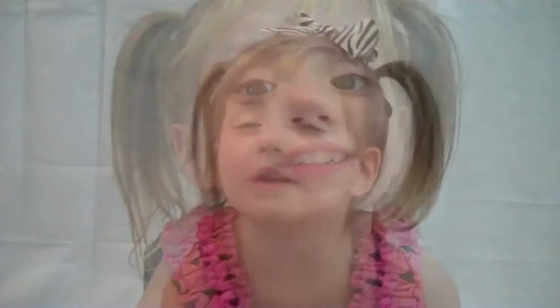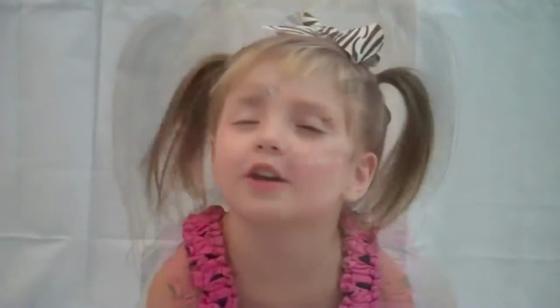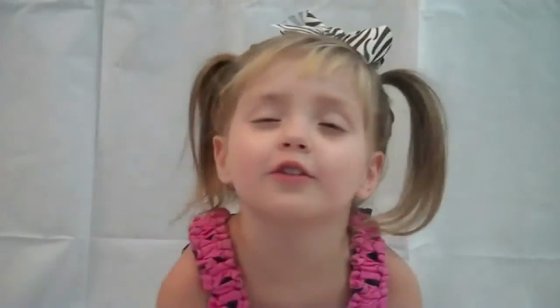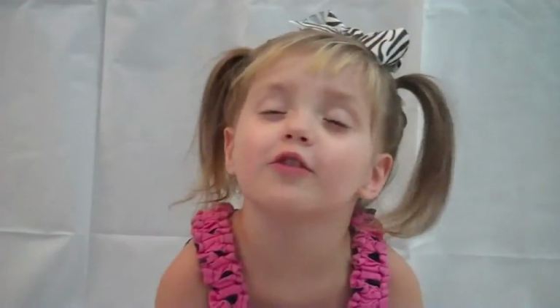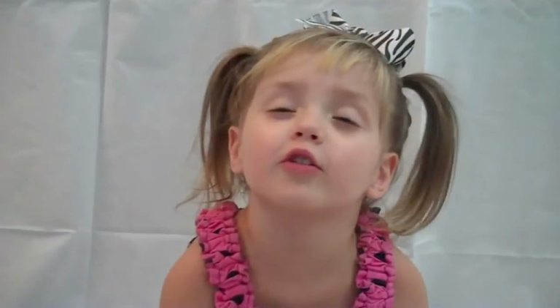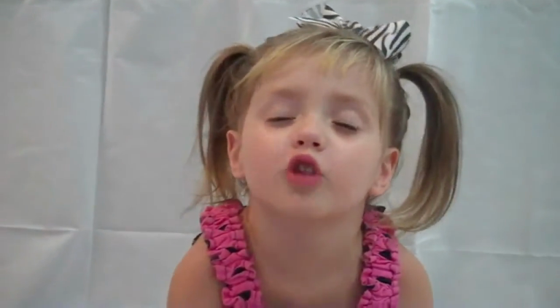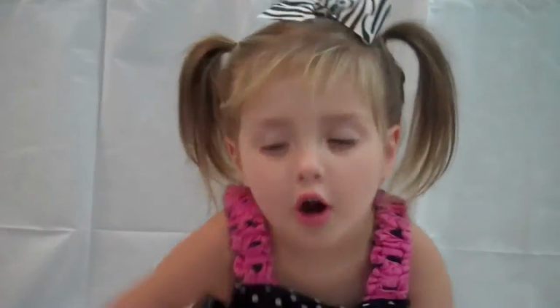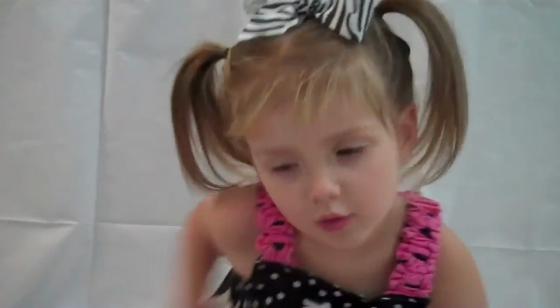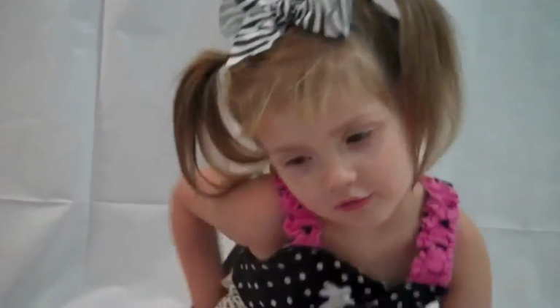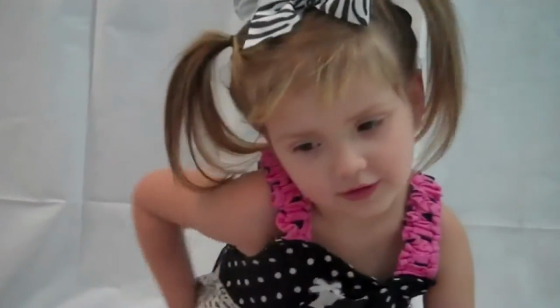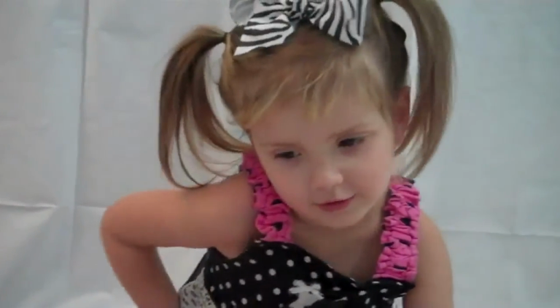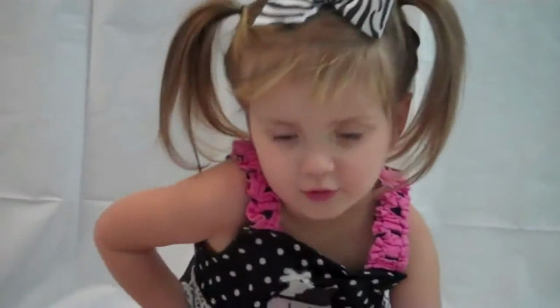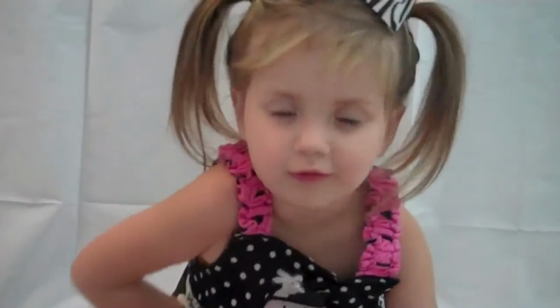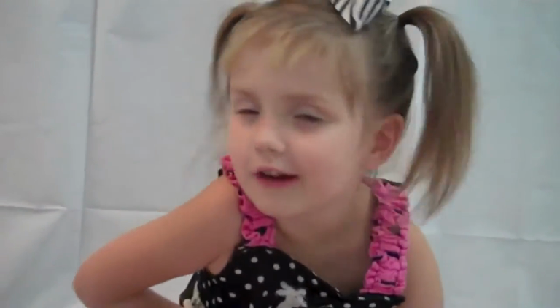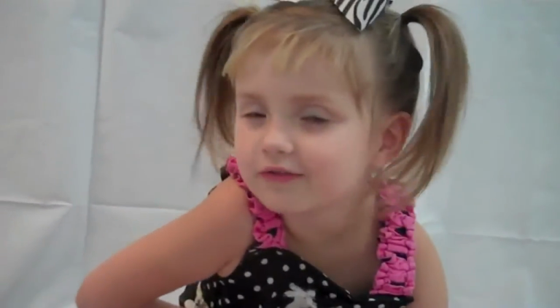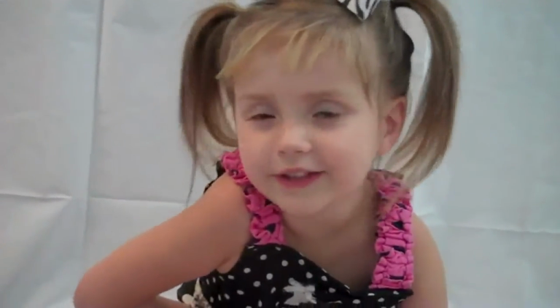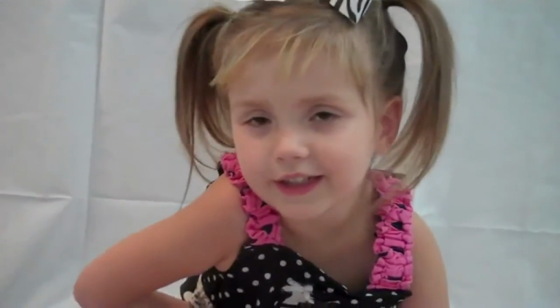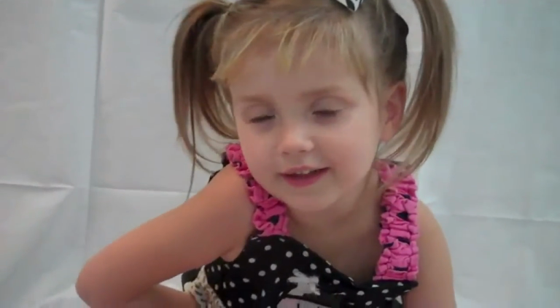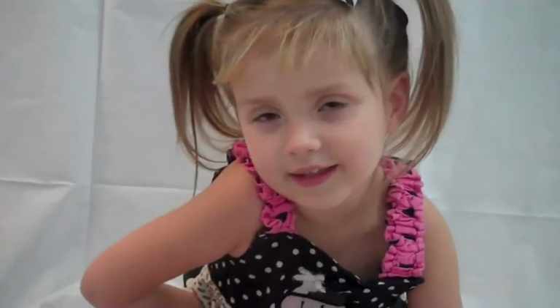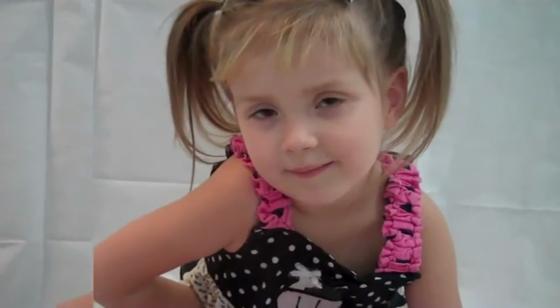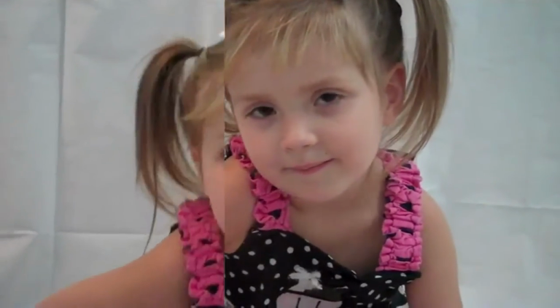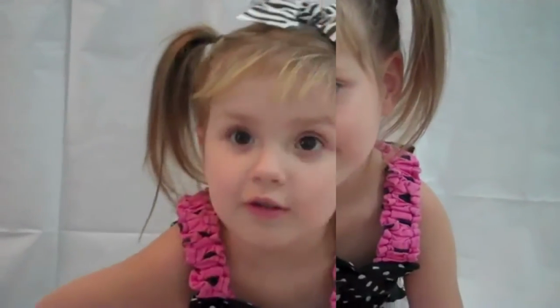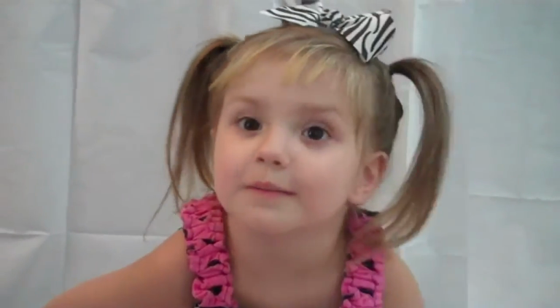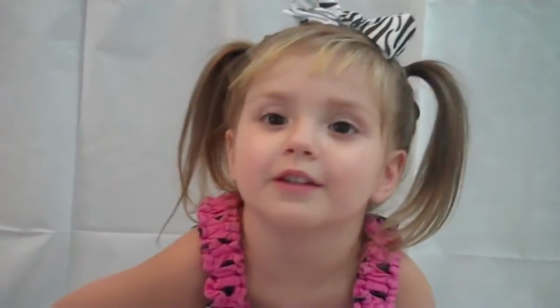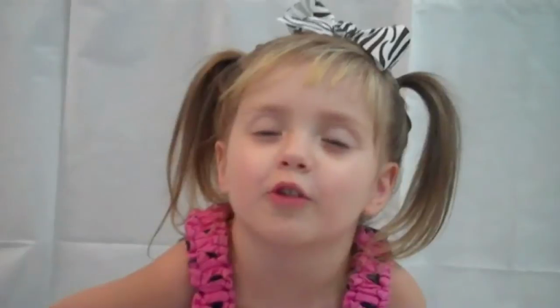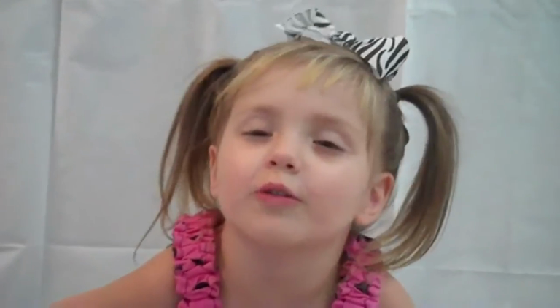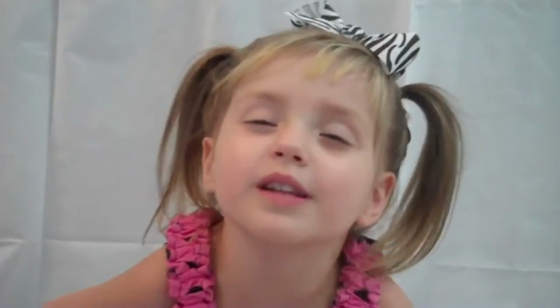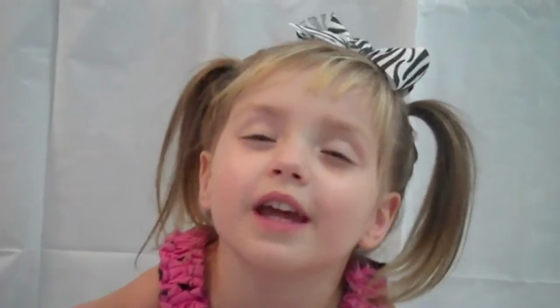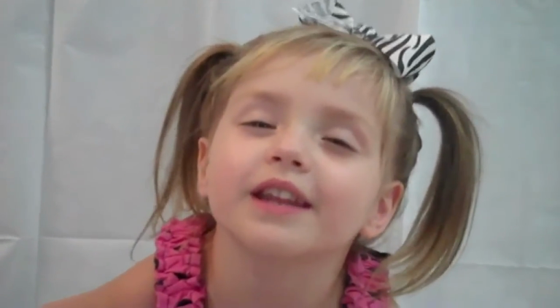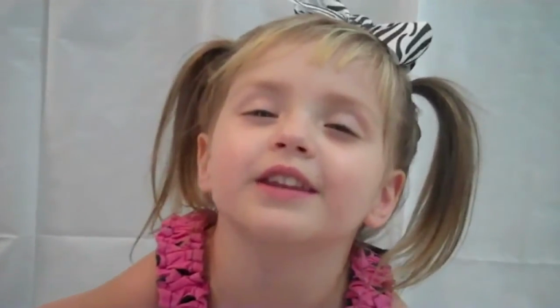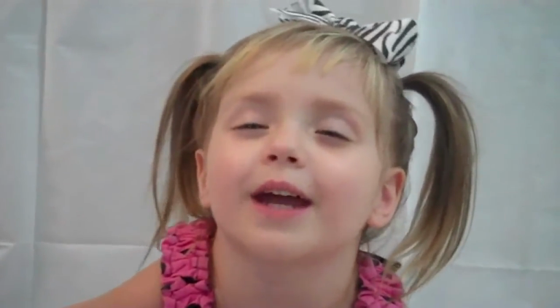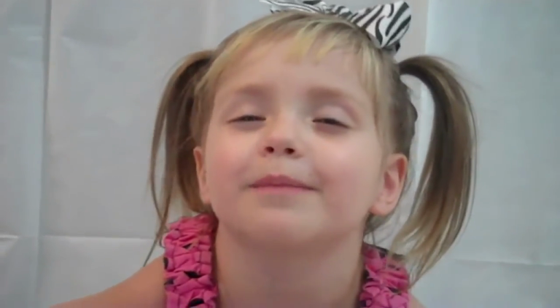My tunnel tower friends are going to love these. We're going to be the coolest kids in diapers.